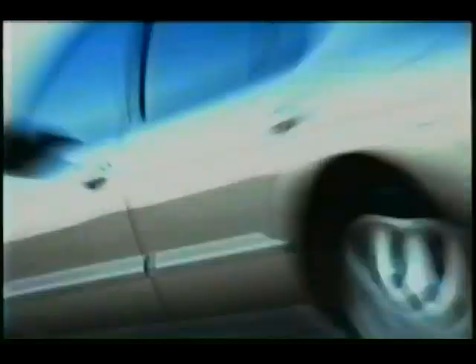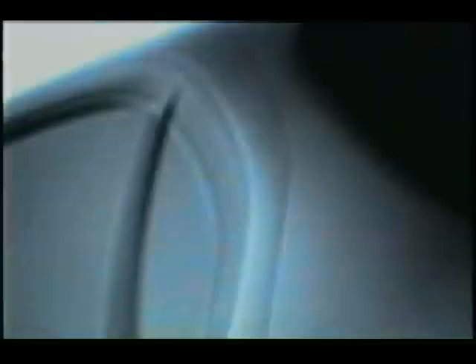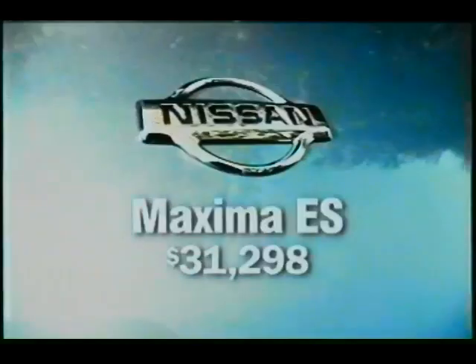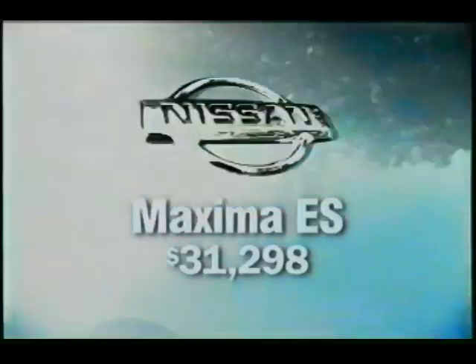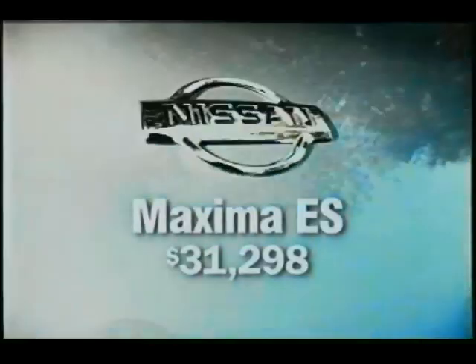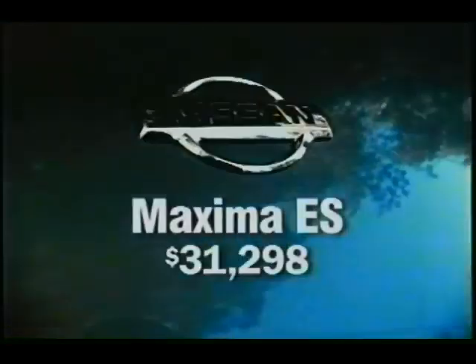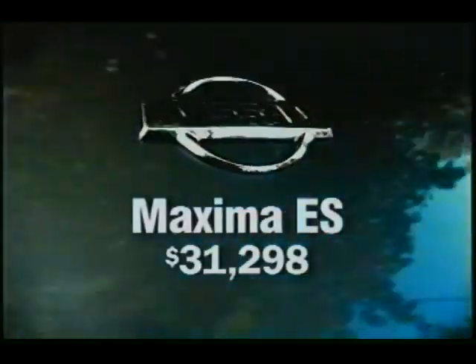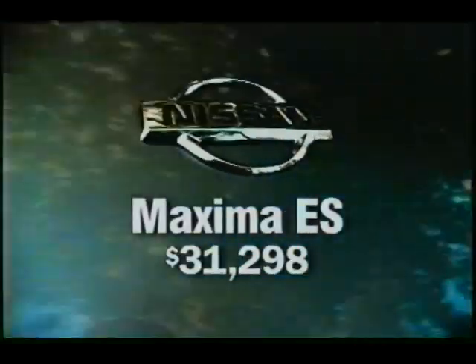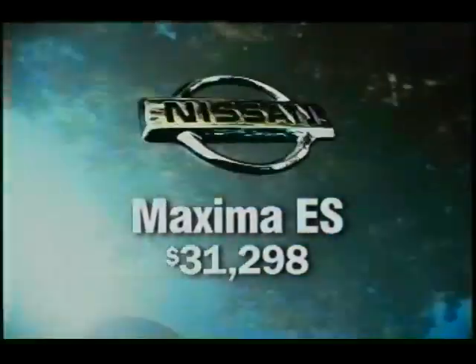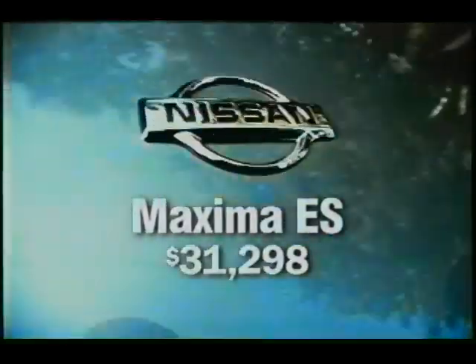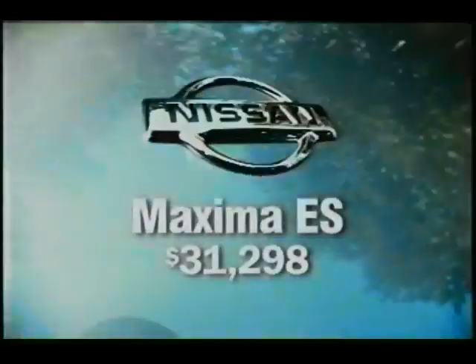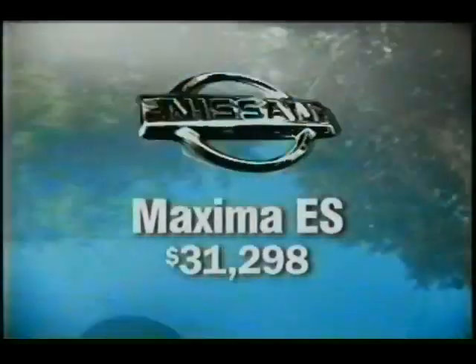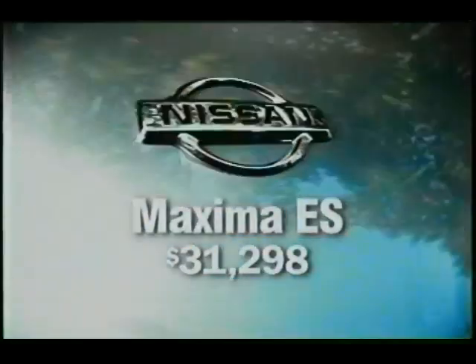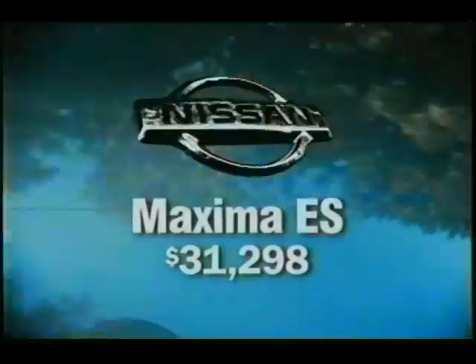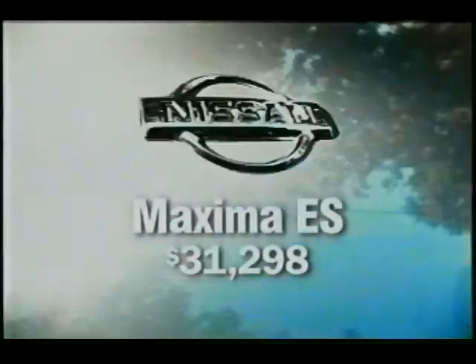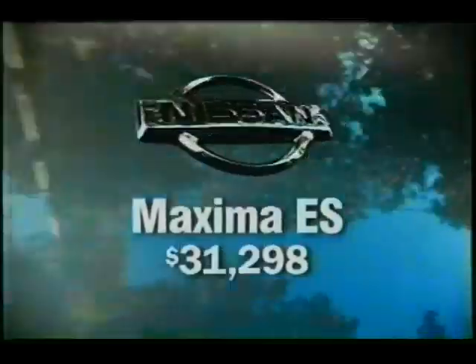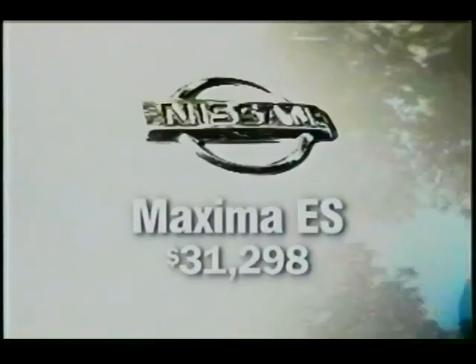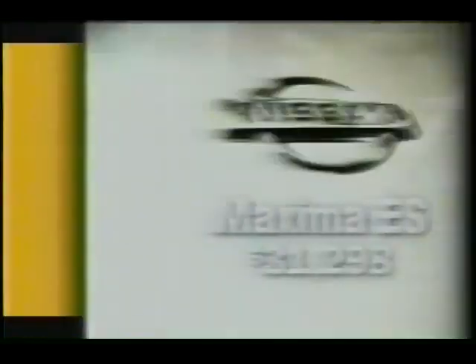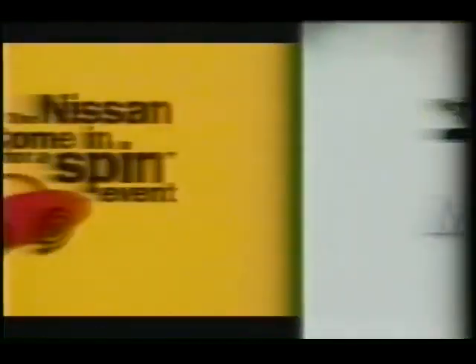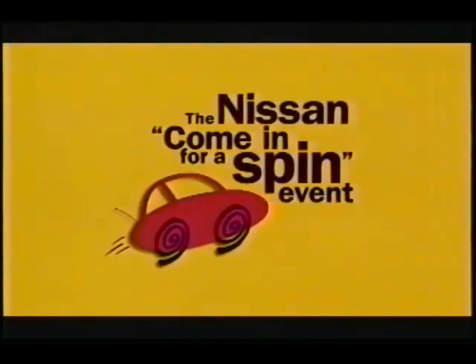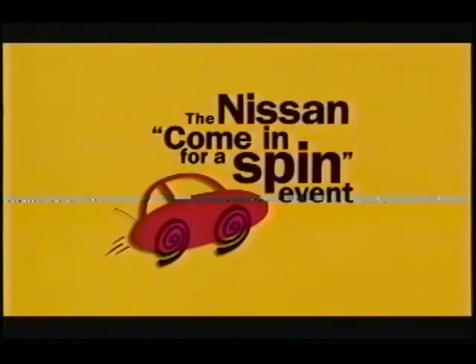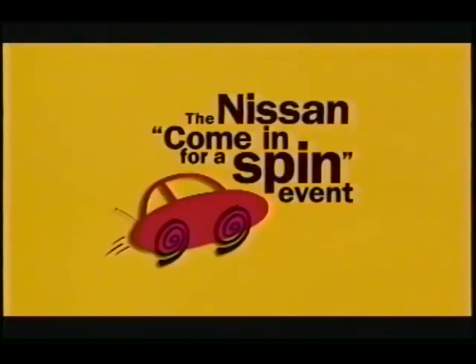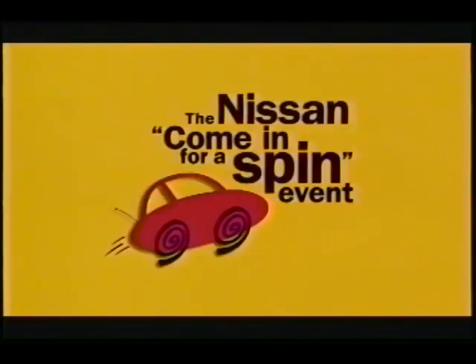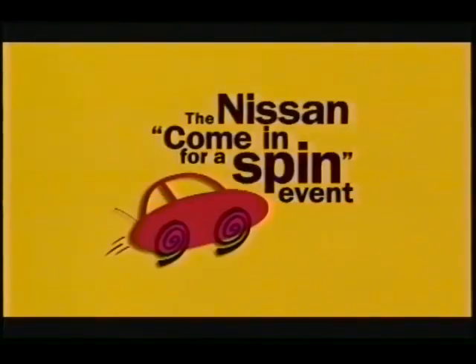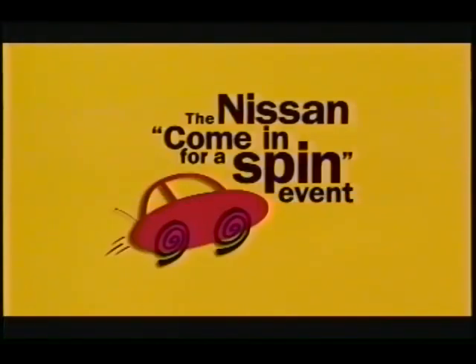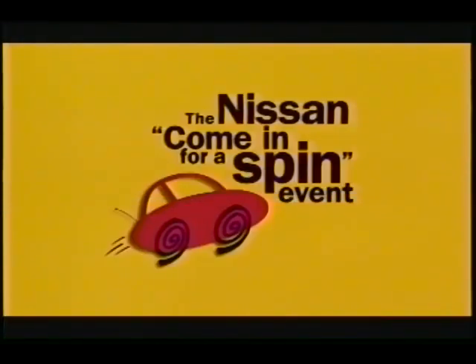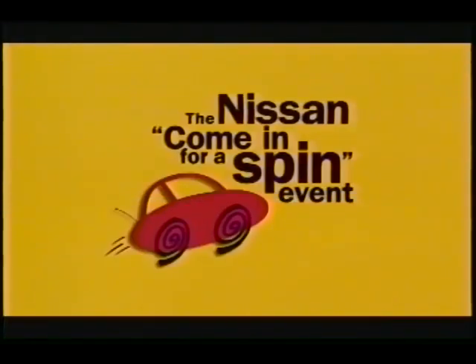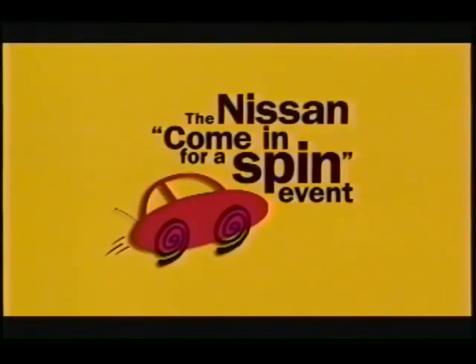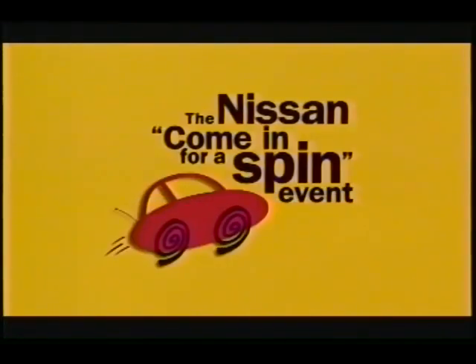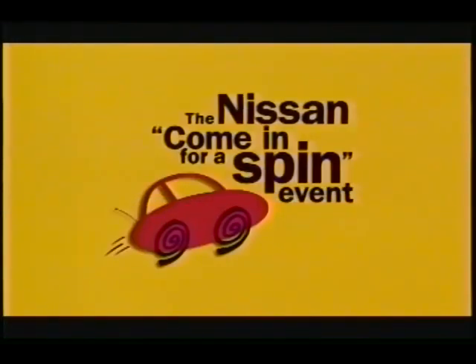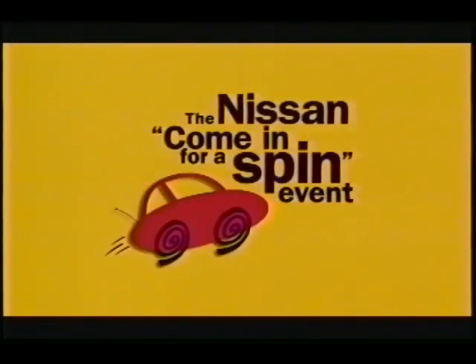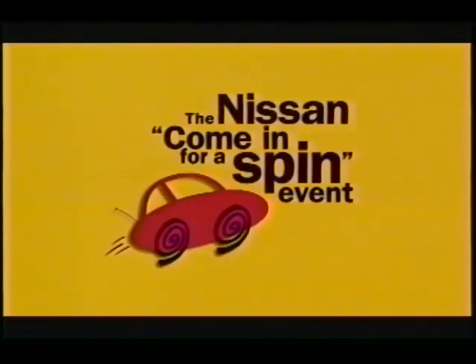Check out the Maxima ES now during our come-in-for-a-spin evaluation at your local Nissan dealer.